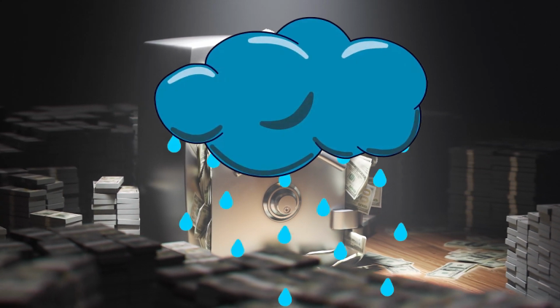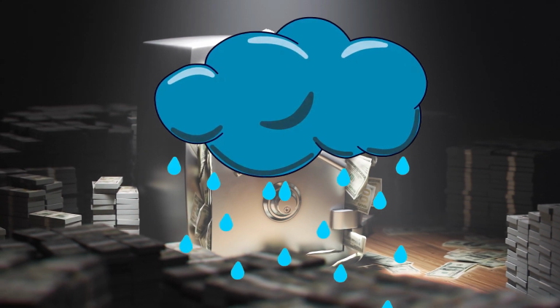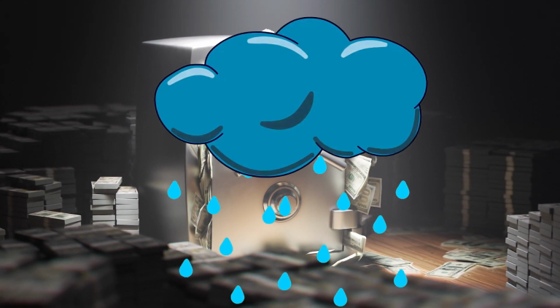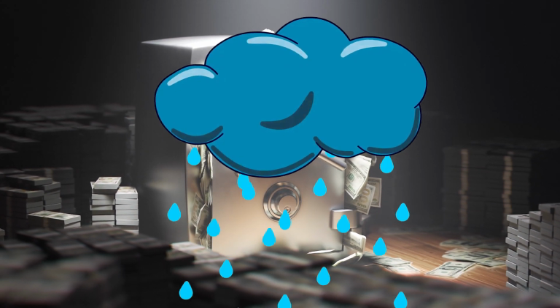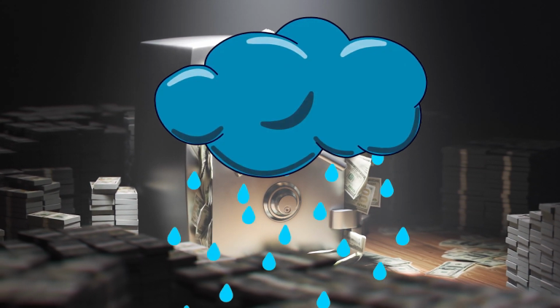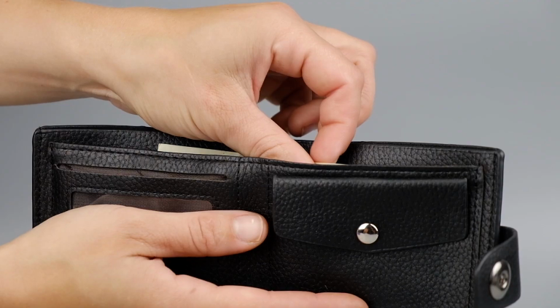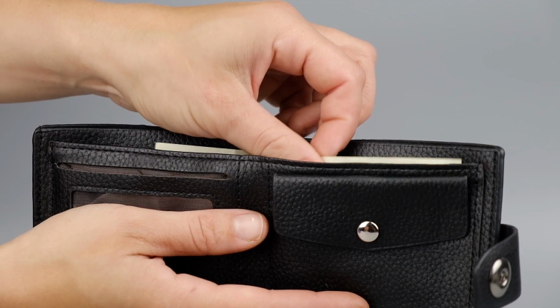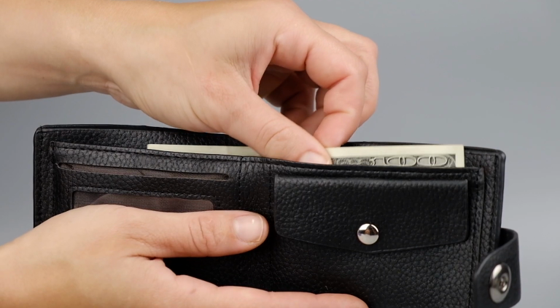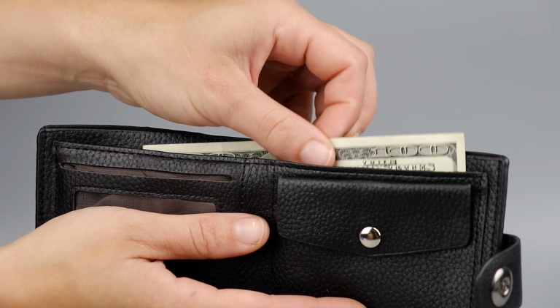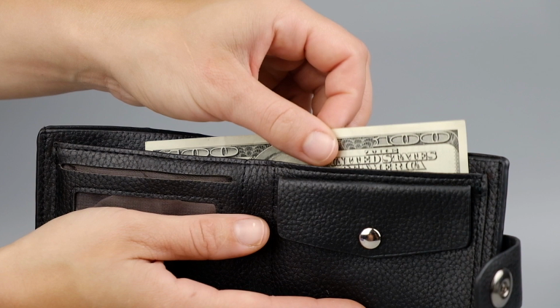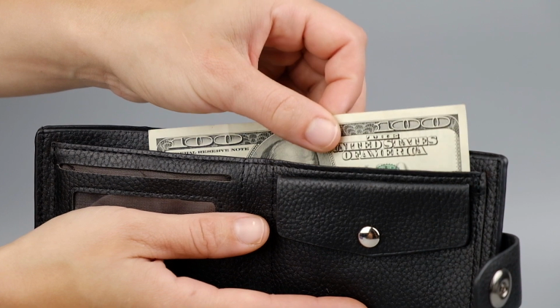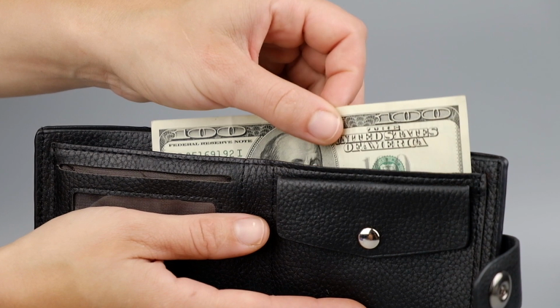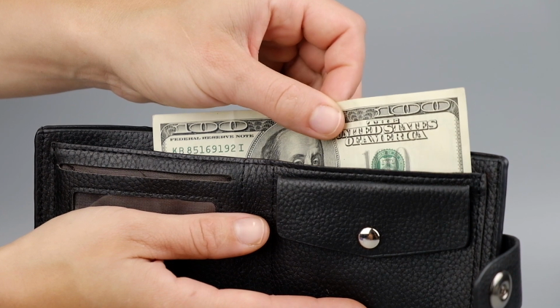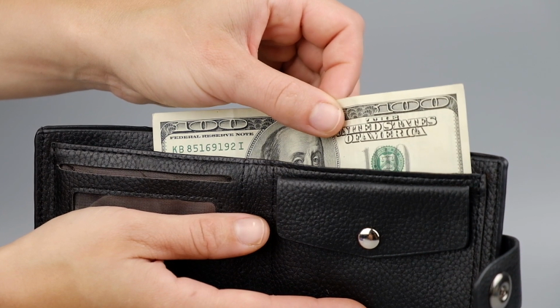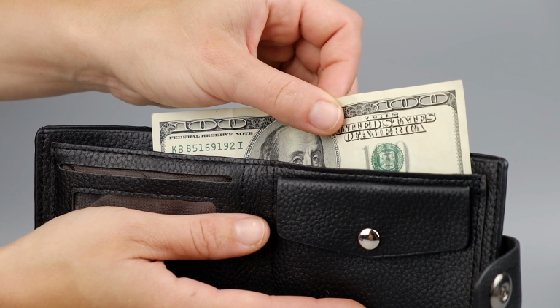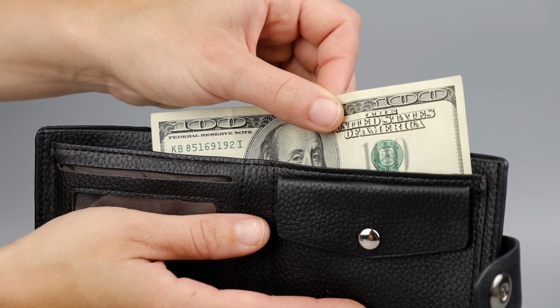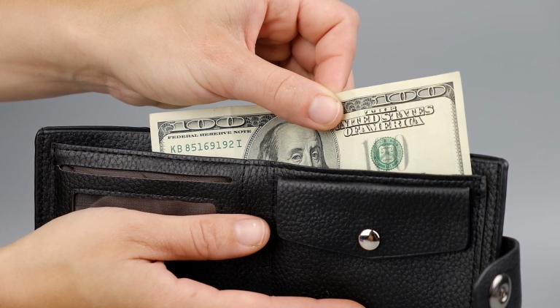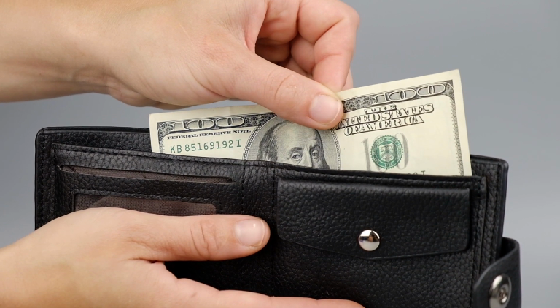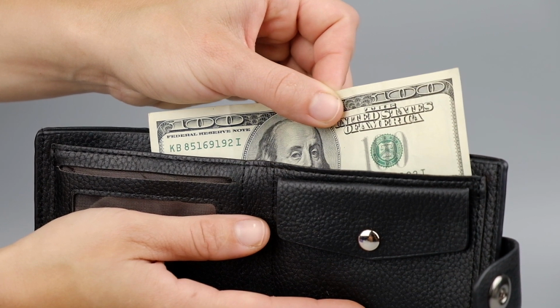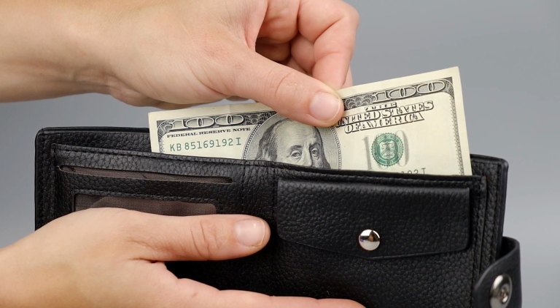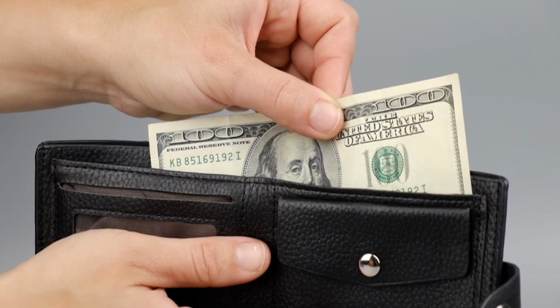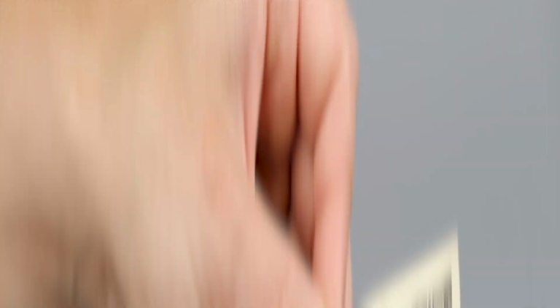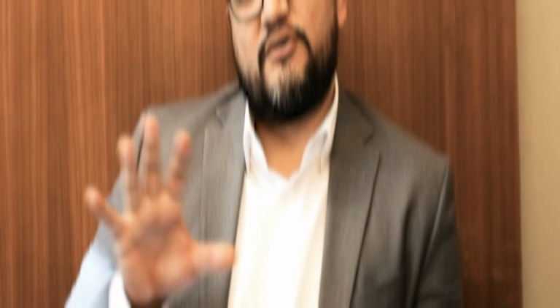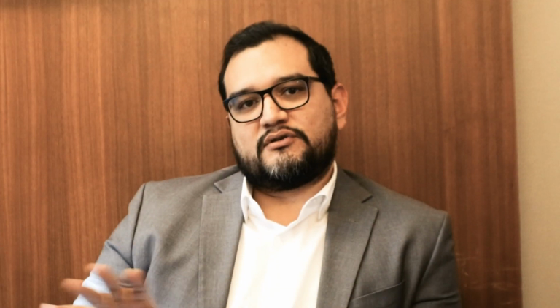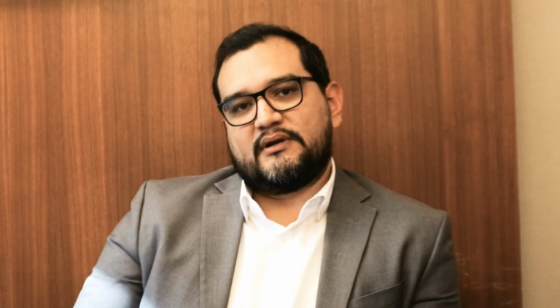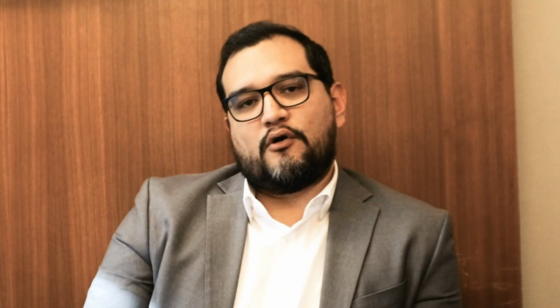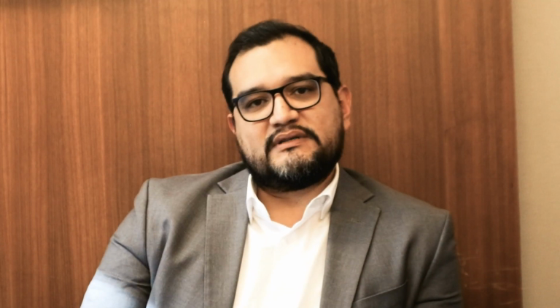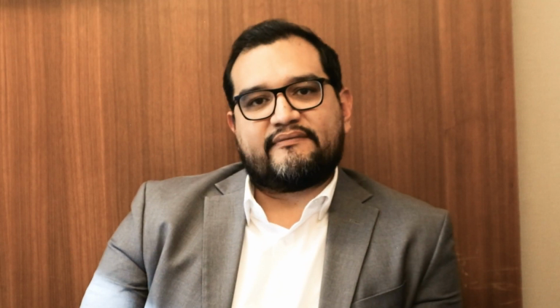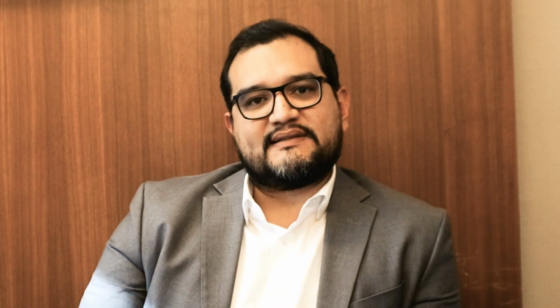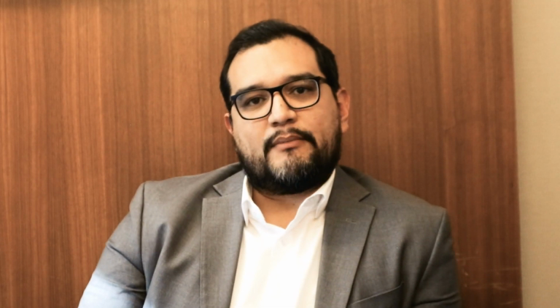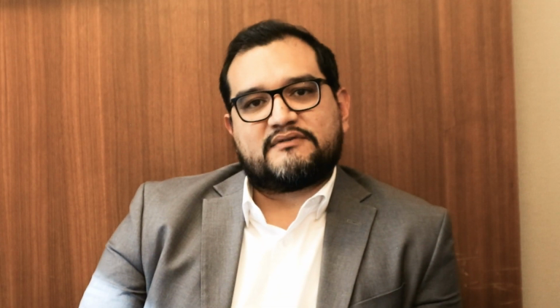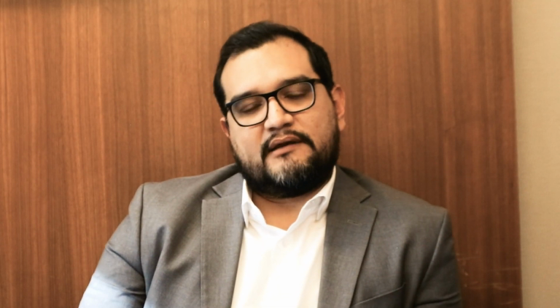You can always dip into it. If you do happen to dip into it, make sure you replenish it back so you can always have that same amount saved.